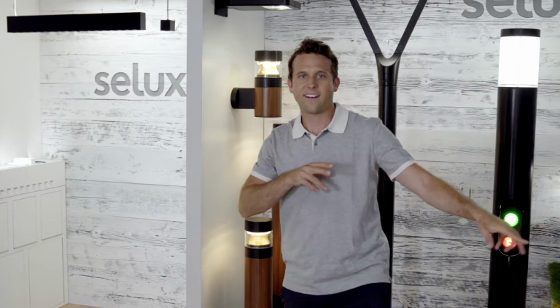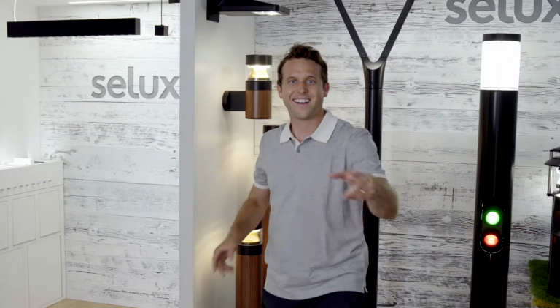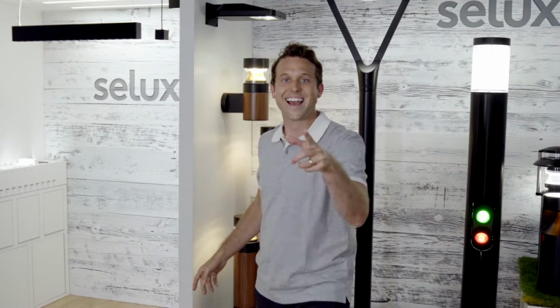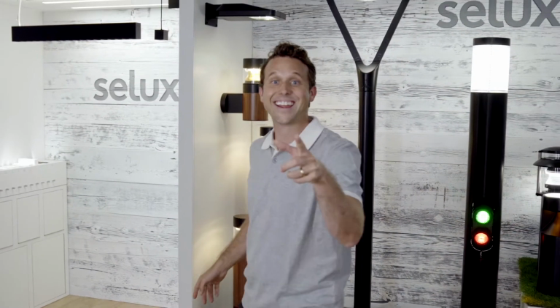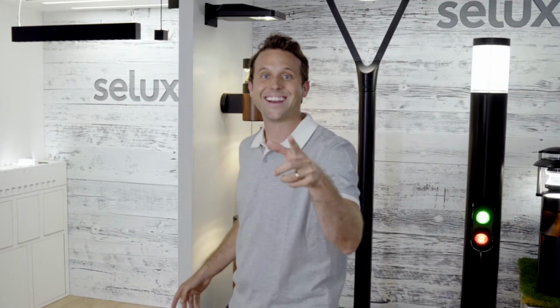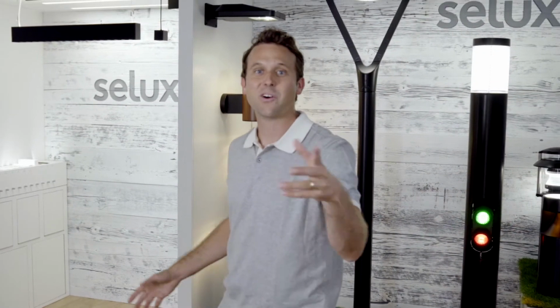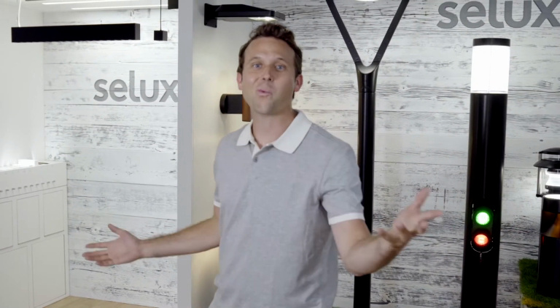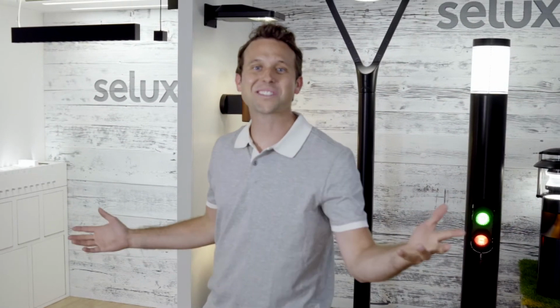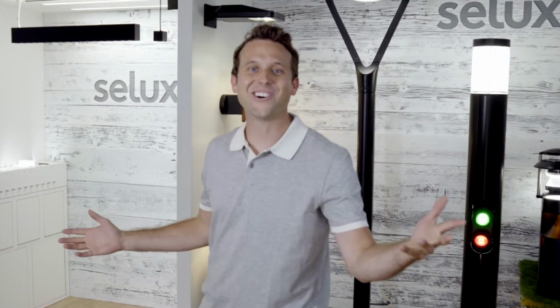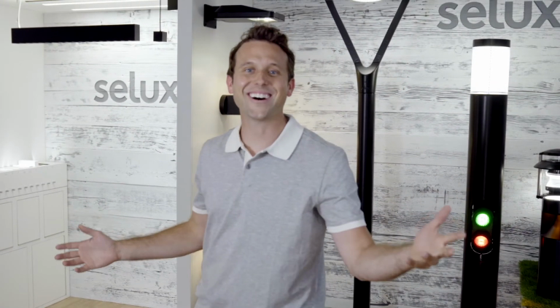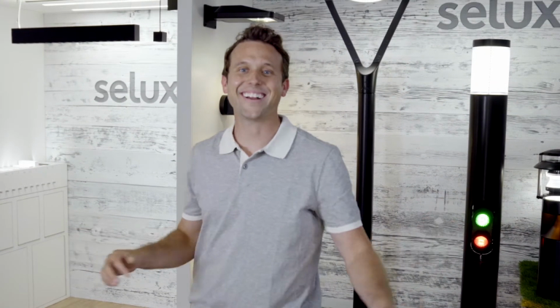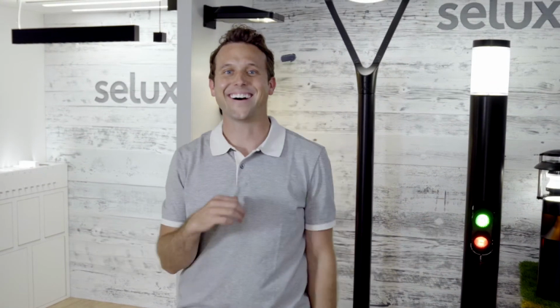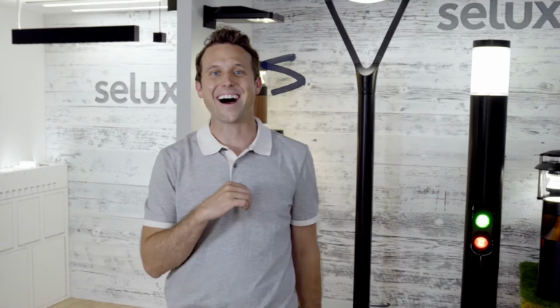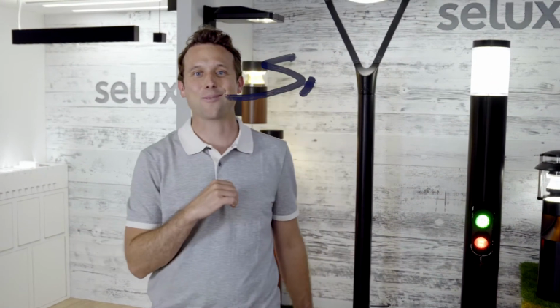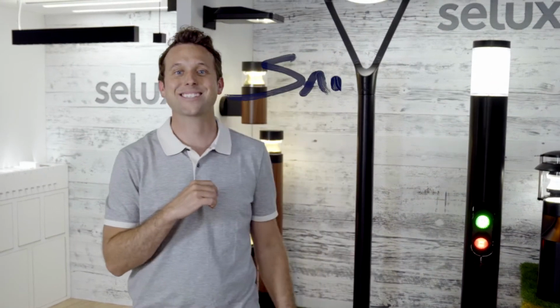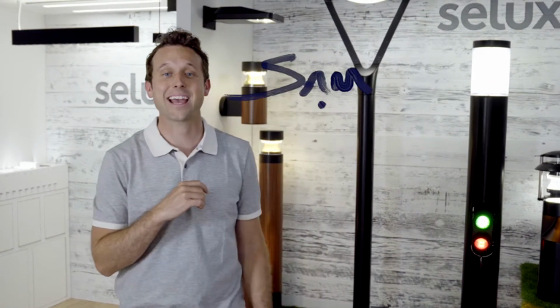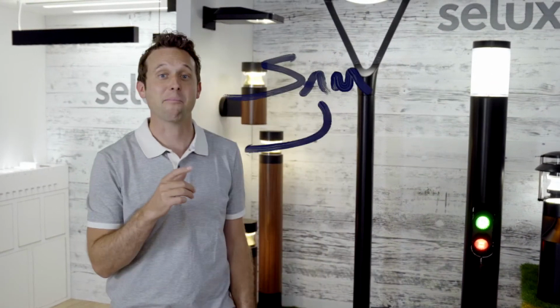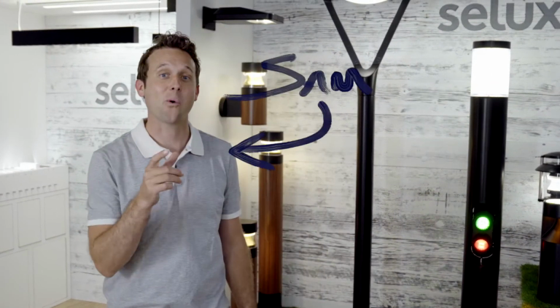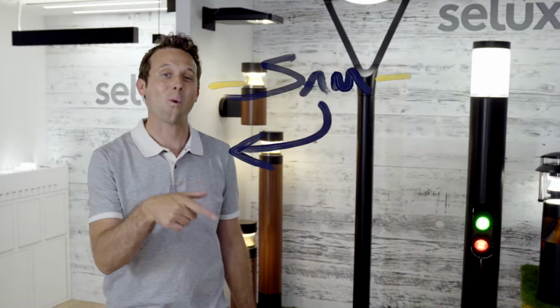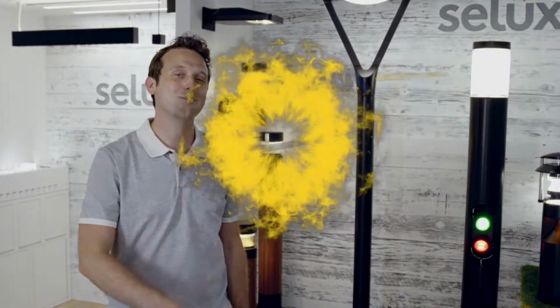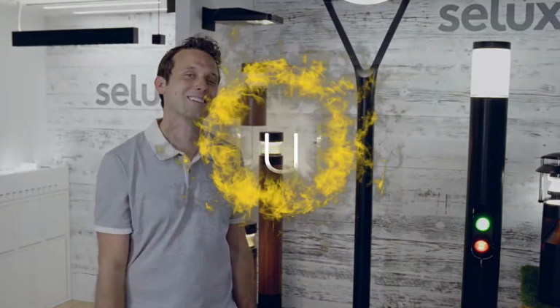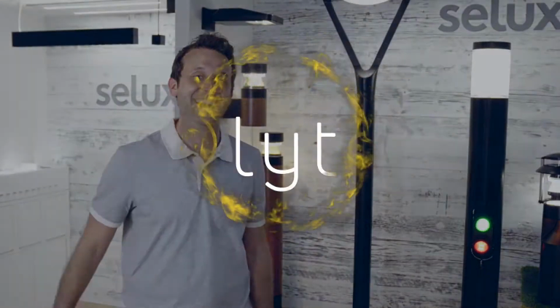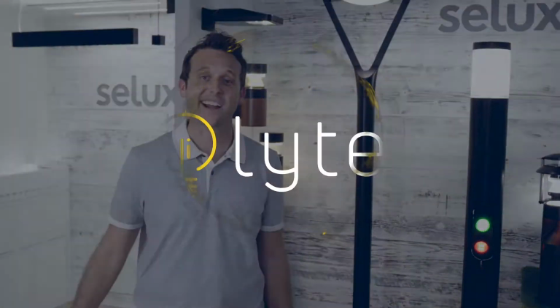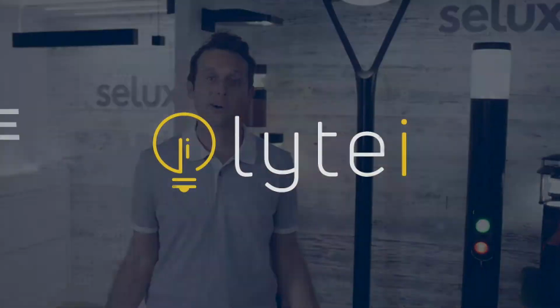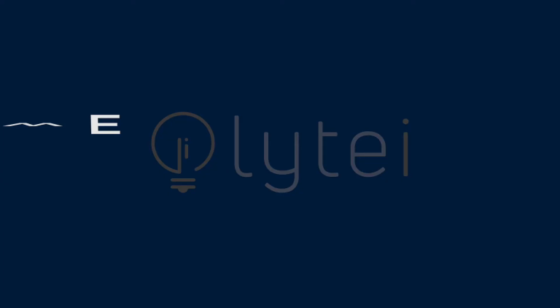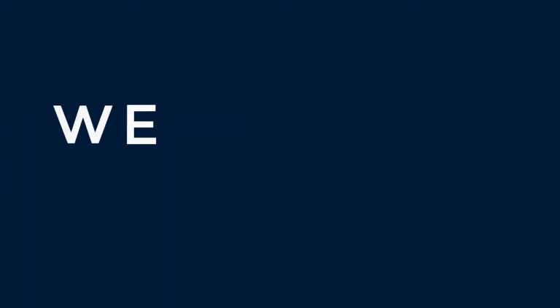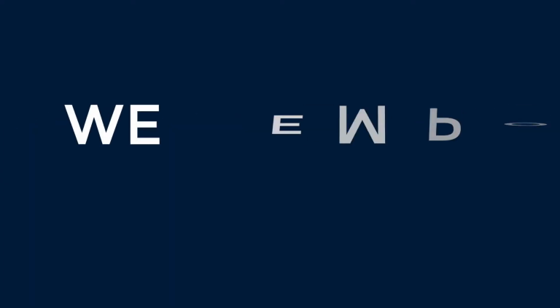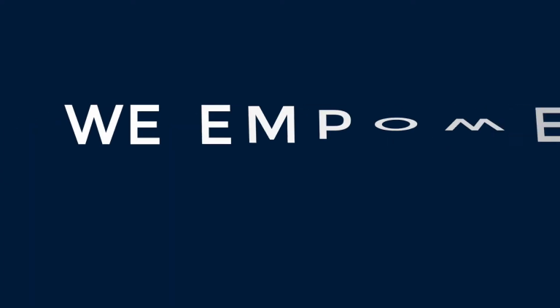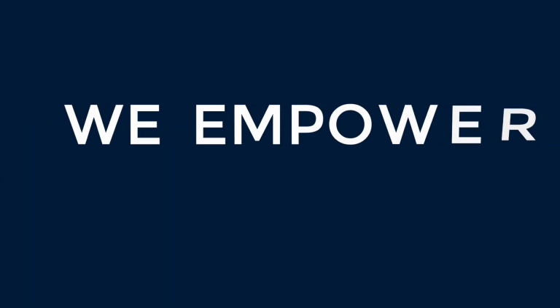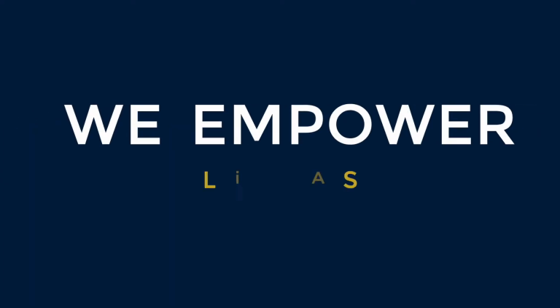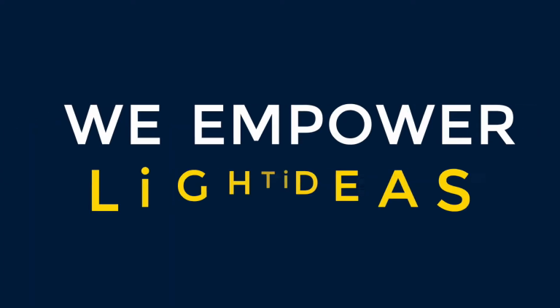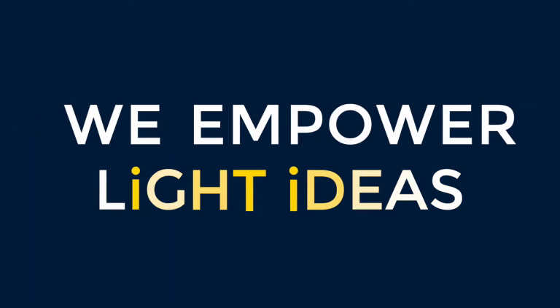Hey, what's going on? I'm Sam. Welcome to LiDi, where we empower LiDi ideas.